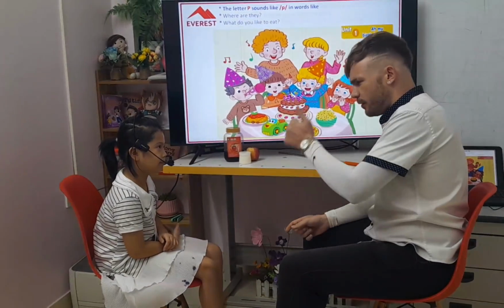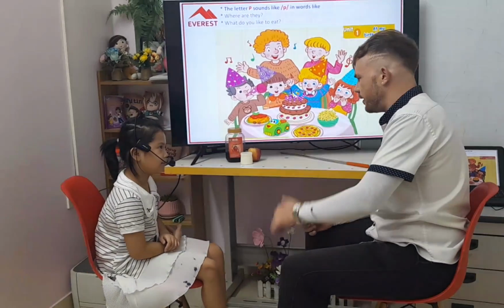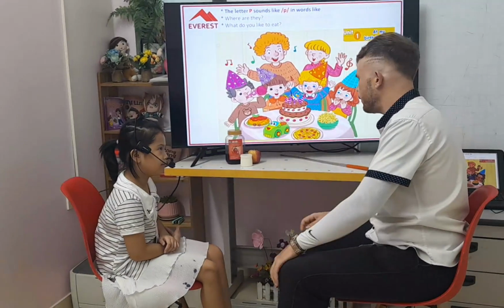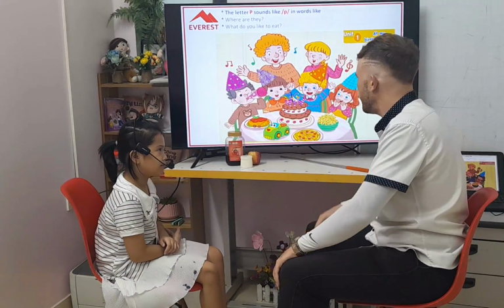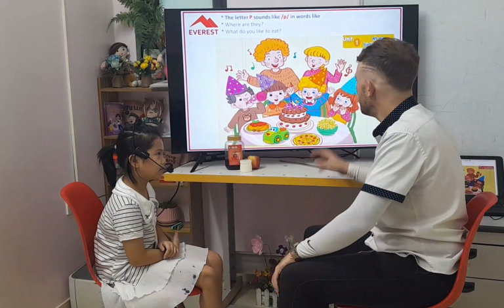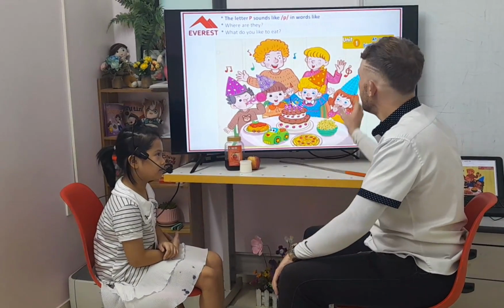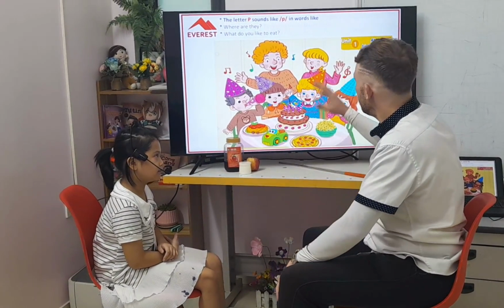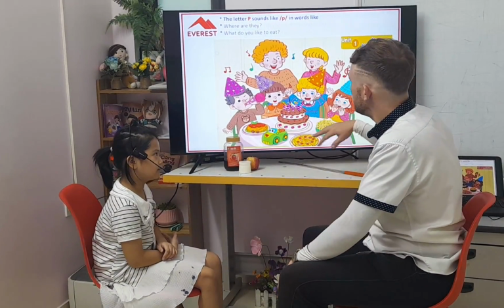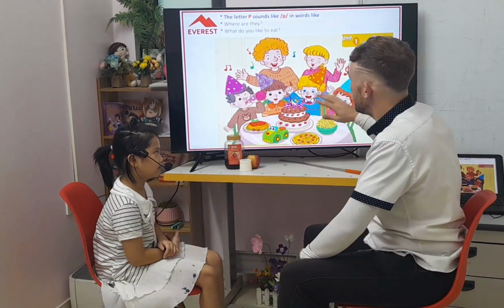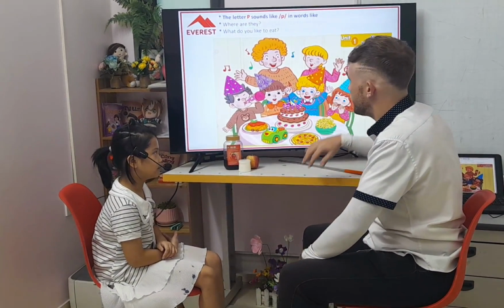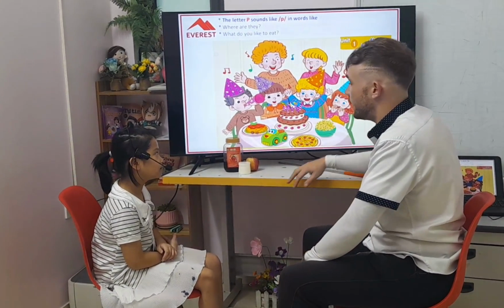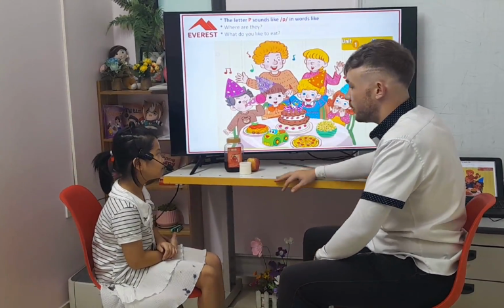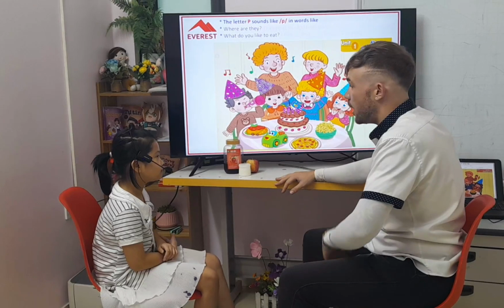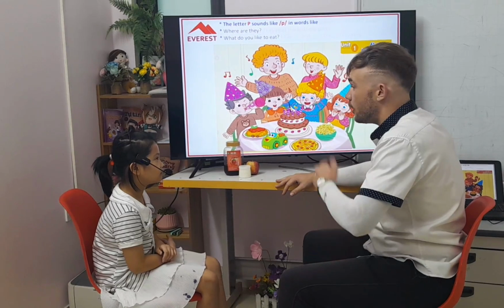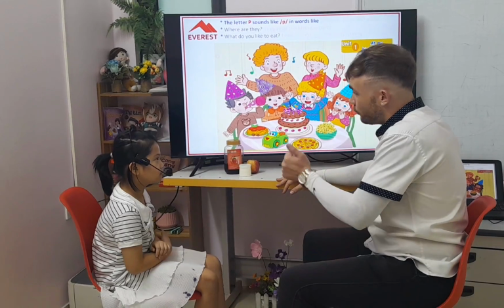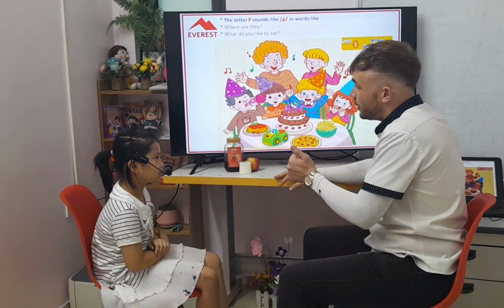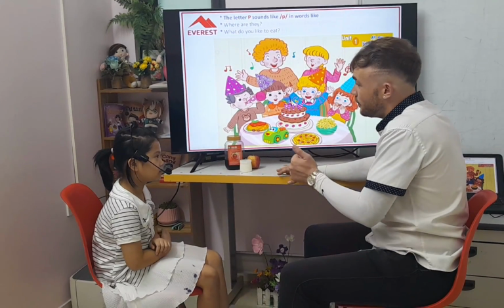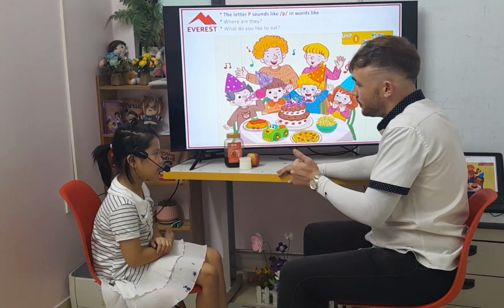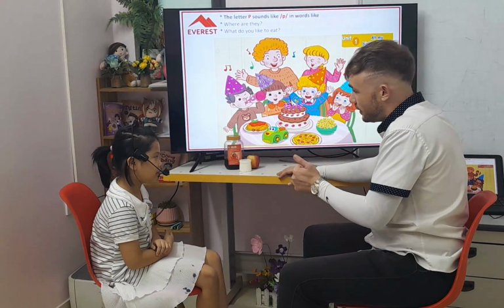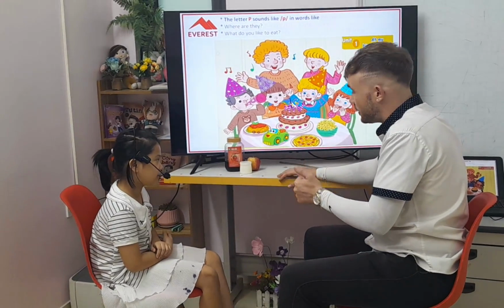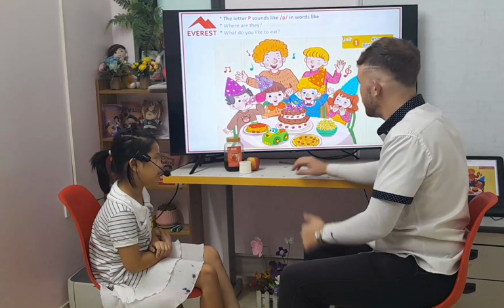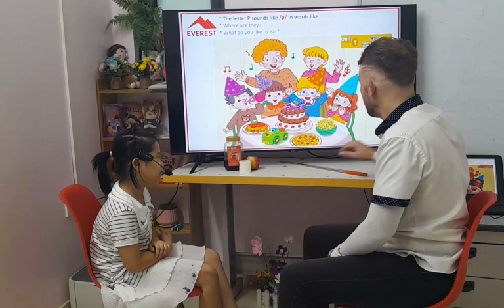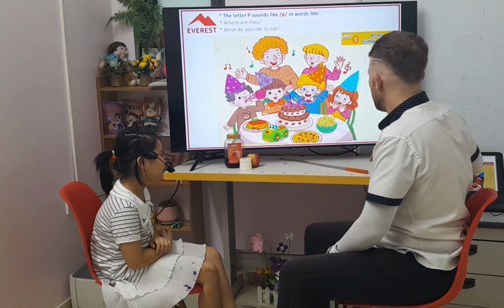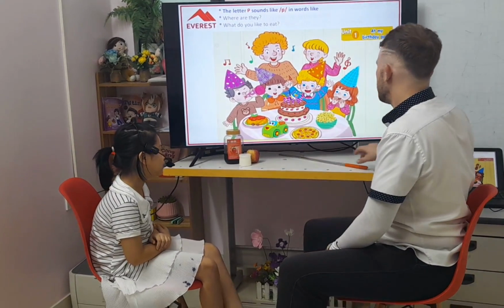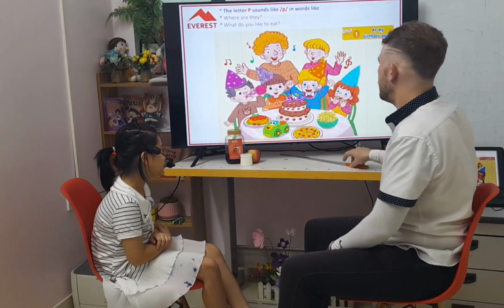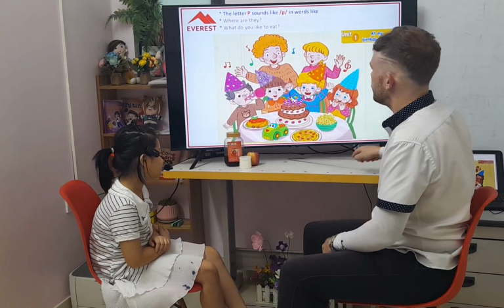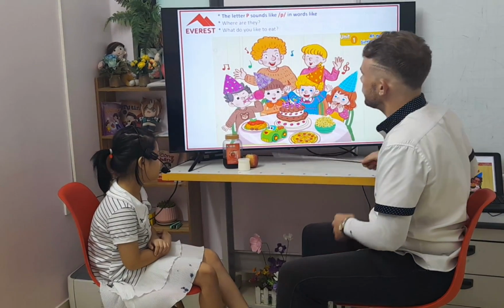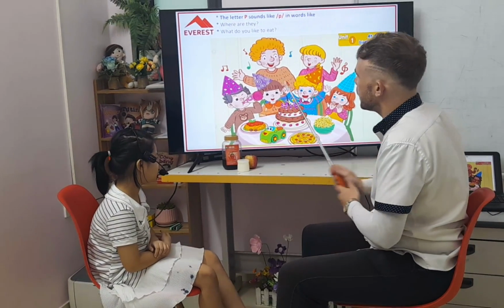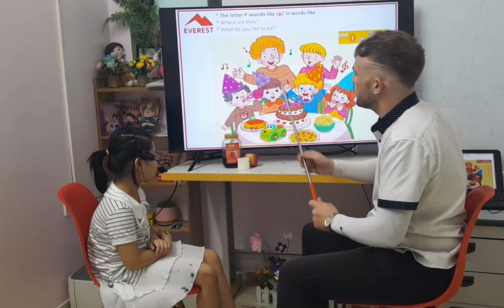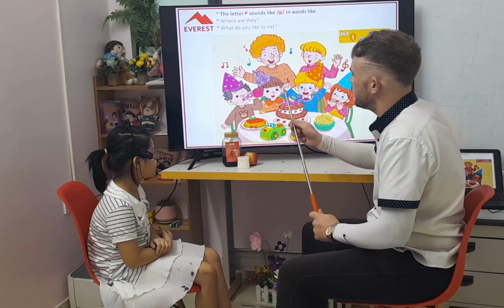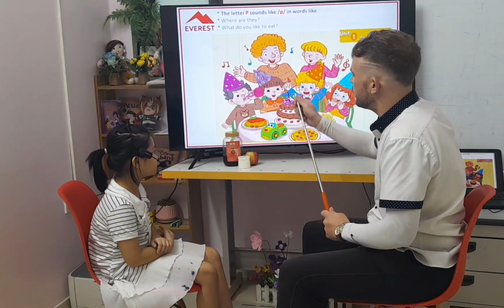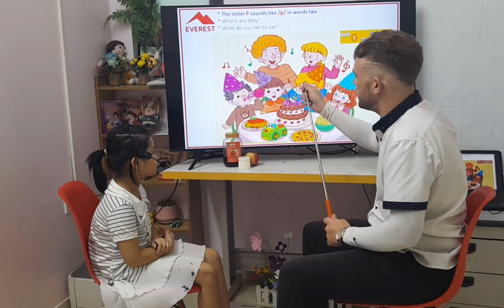Perfect. Okay, English test time. Okay, are you ready? Yes. So let's start.